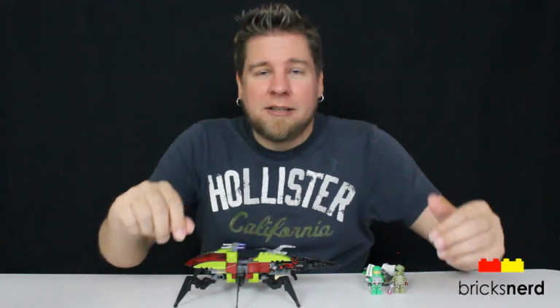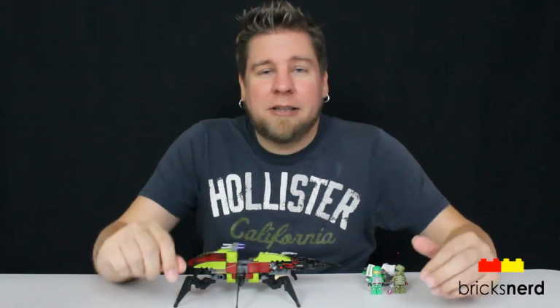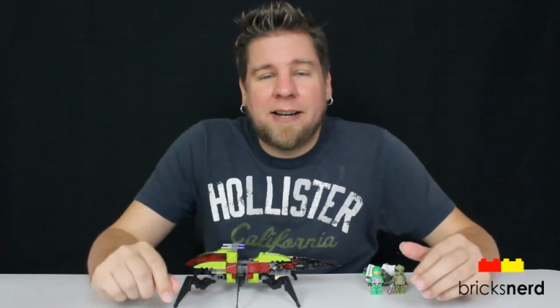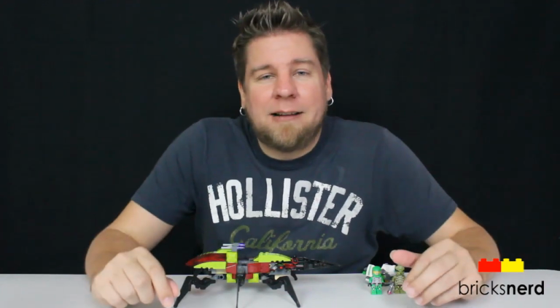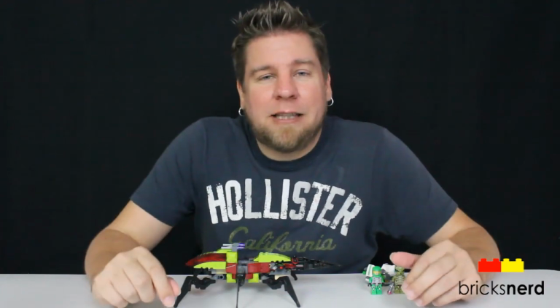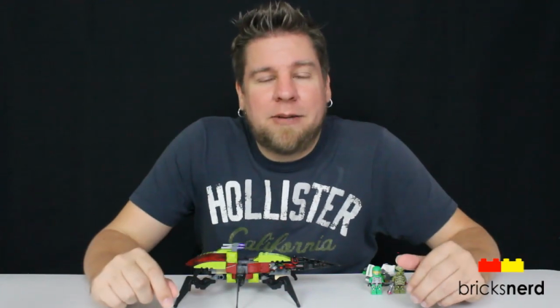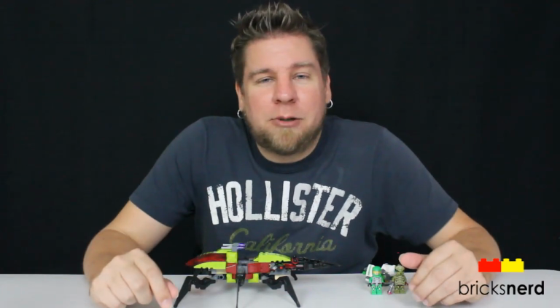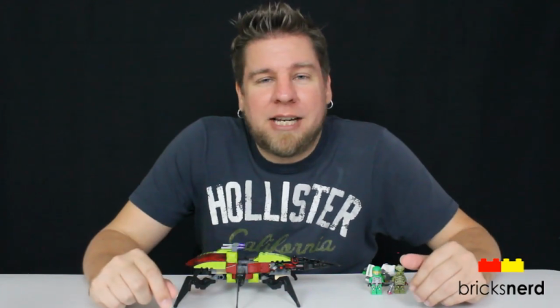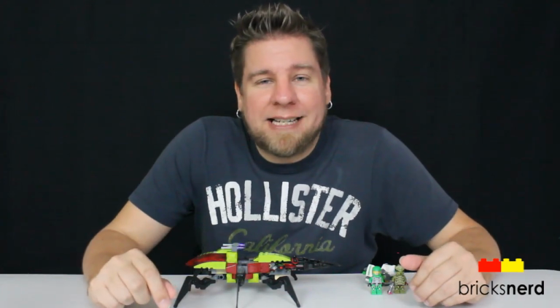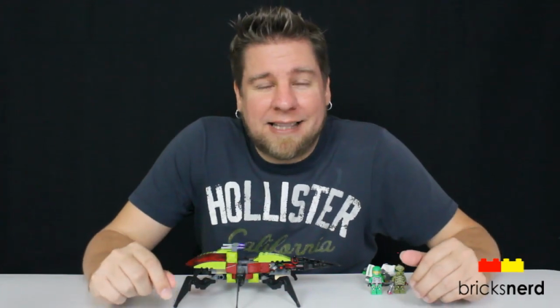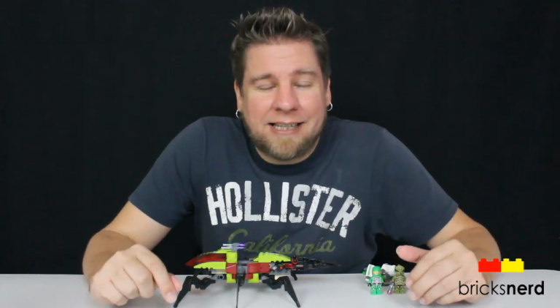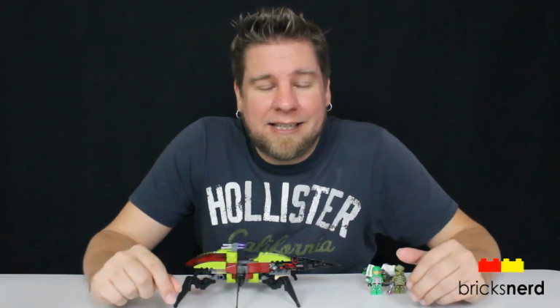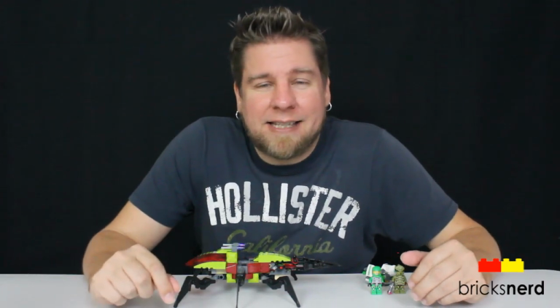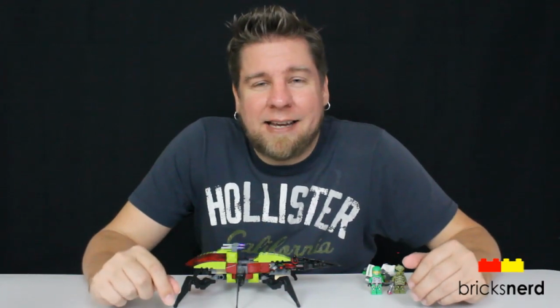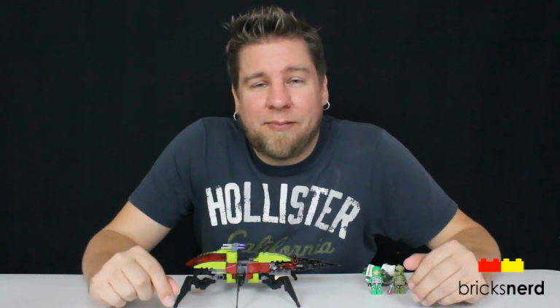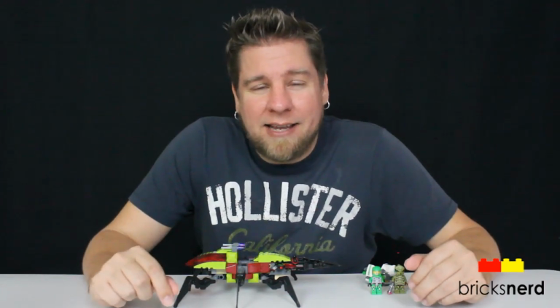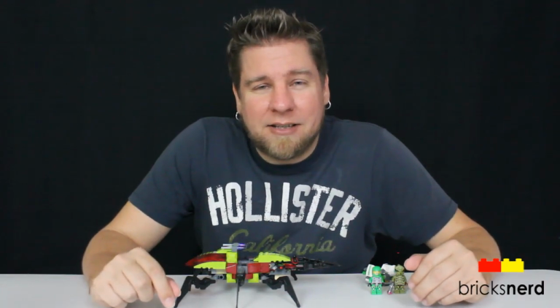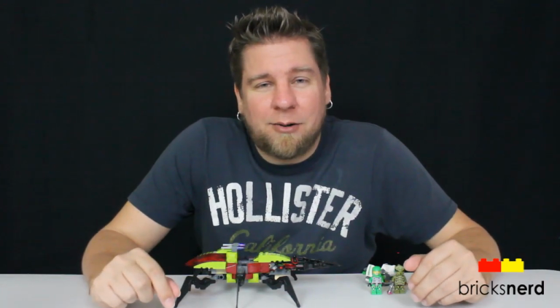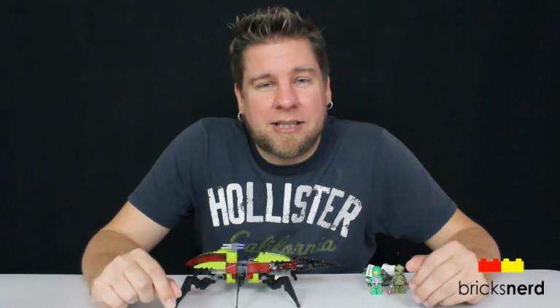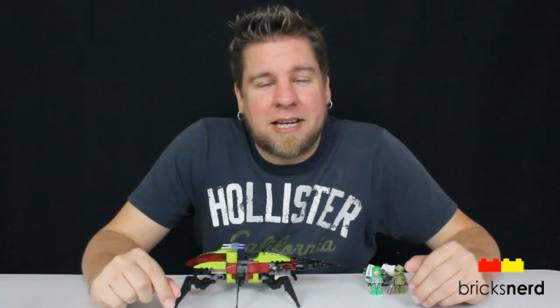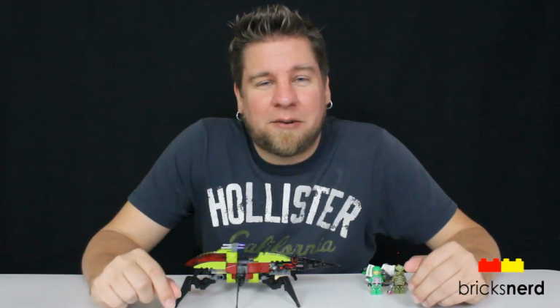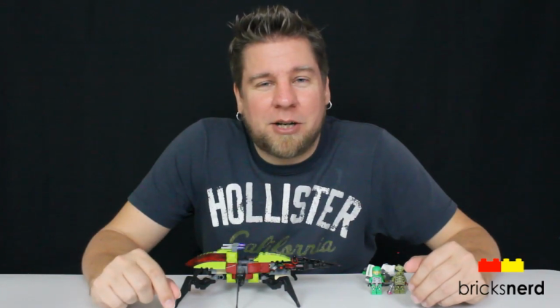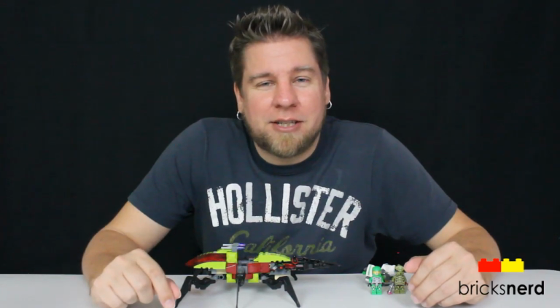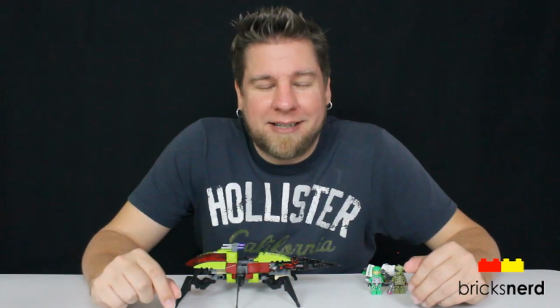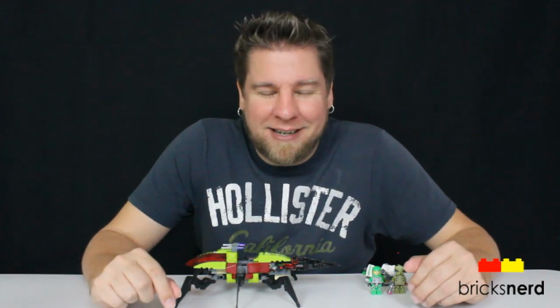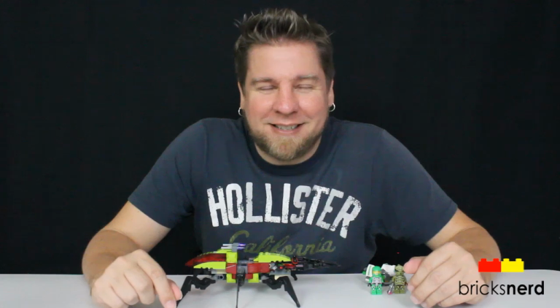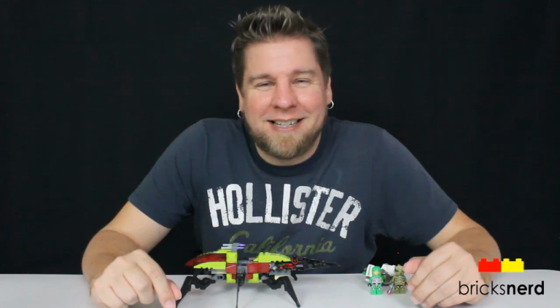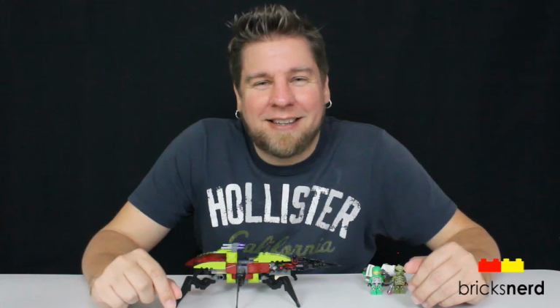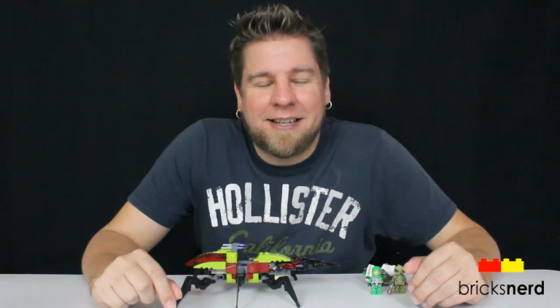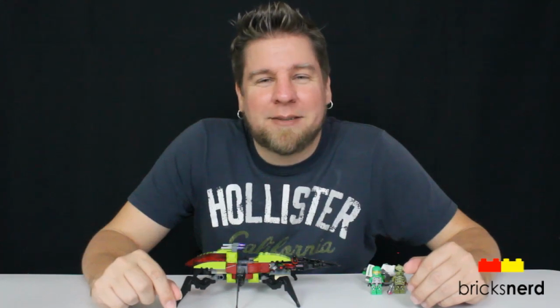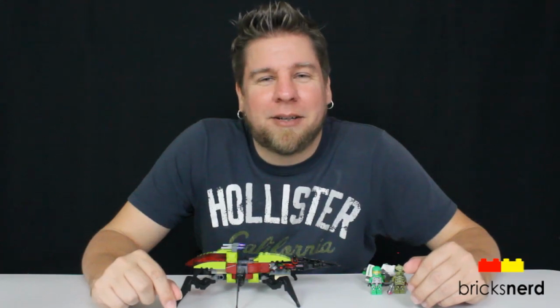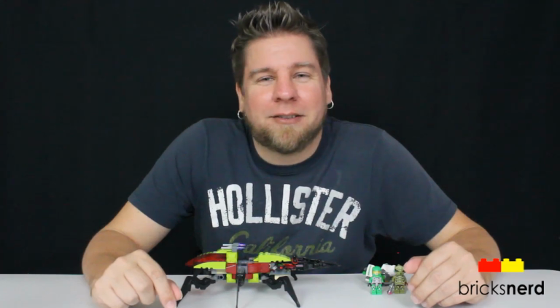So leave a comment and let me know what you guys think of this set. And as always, thanks for watching and I'll see you on the next build.